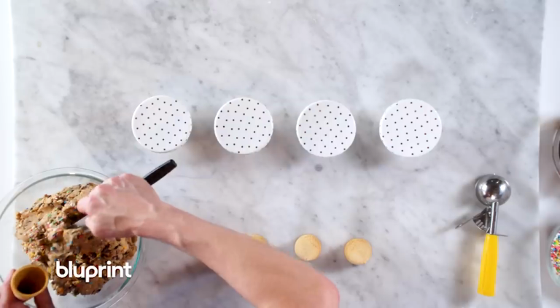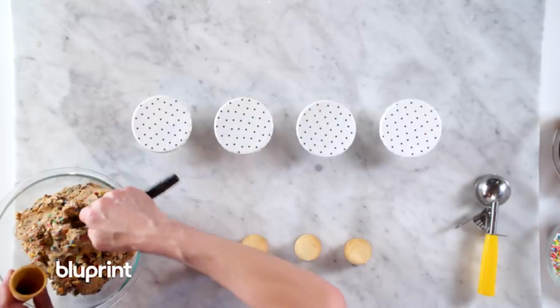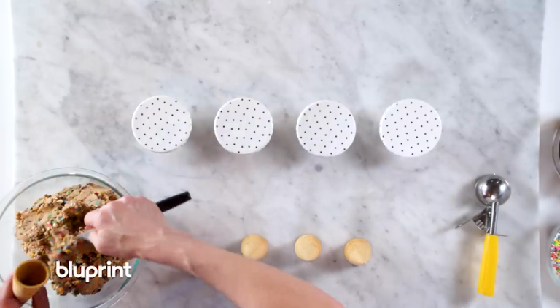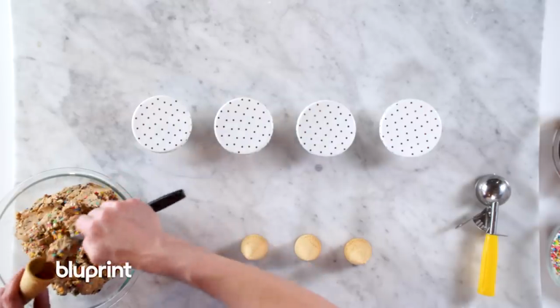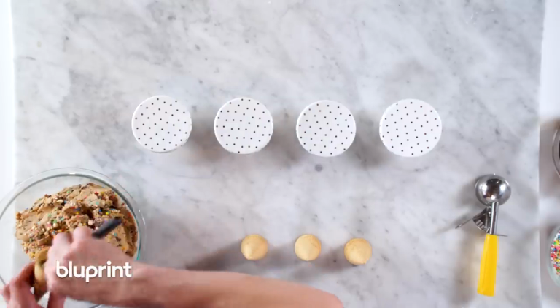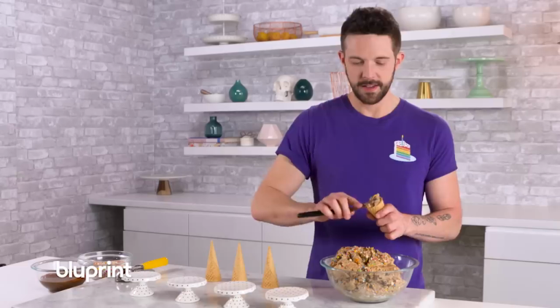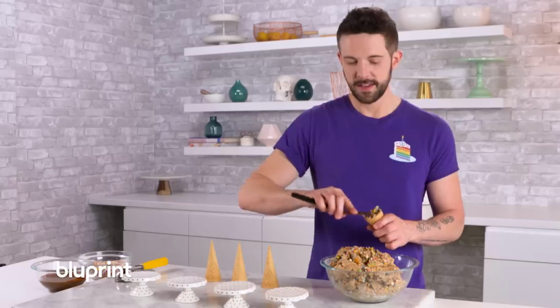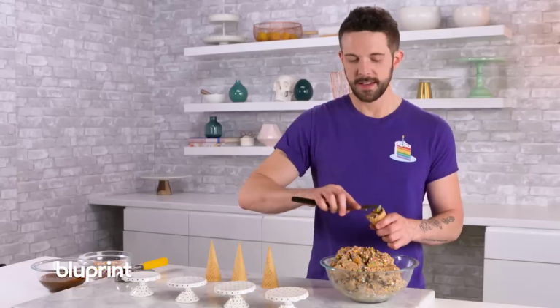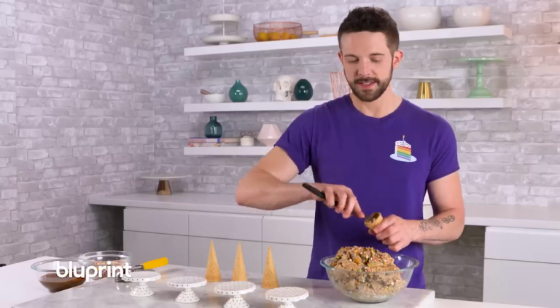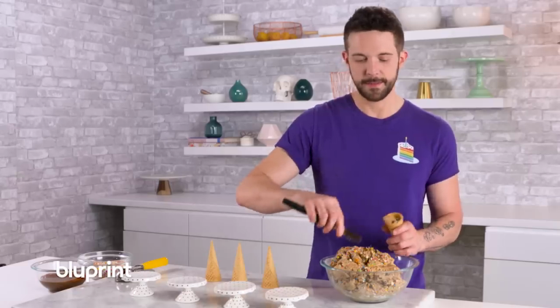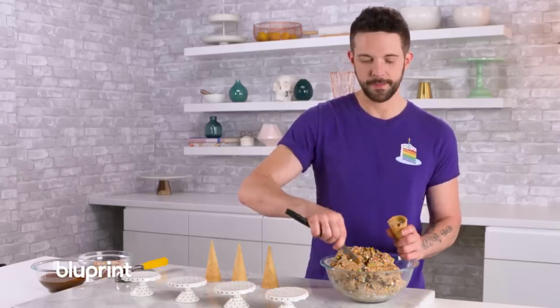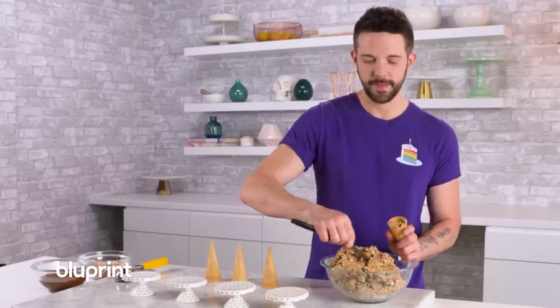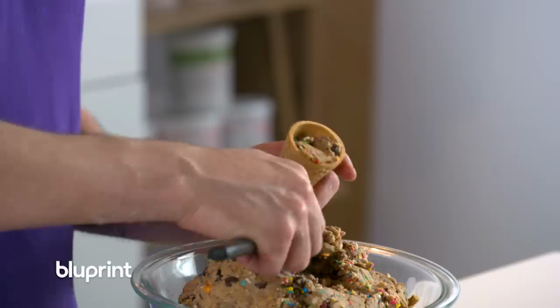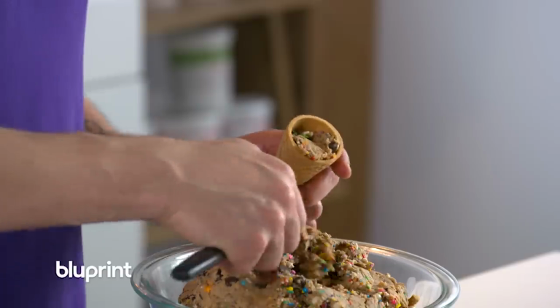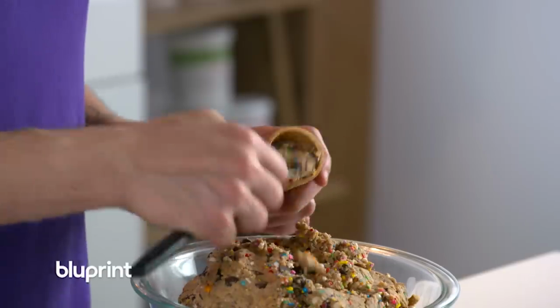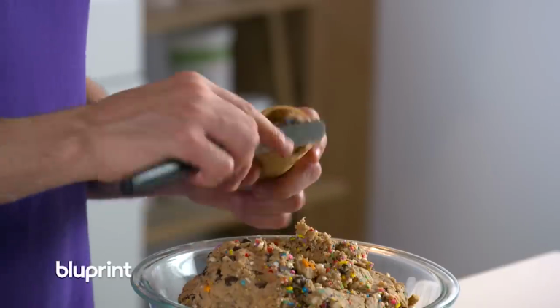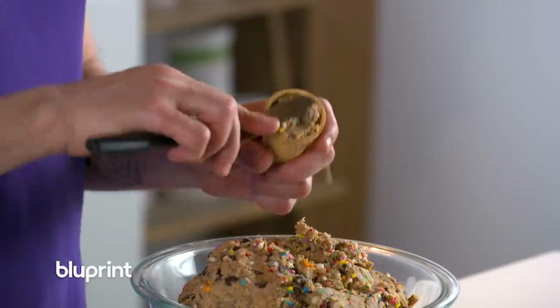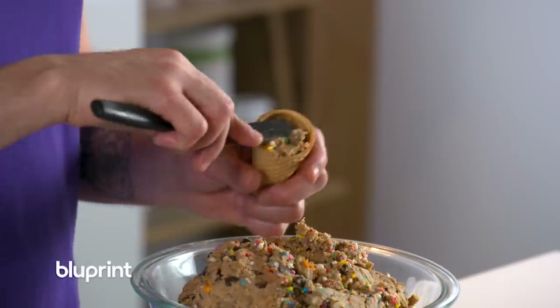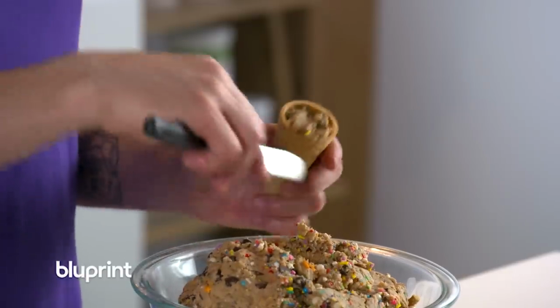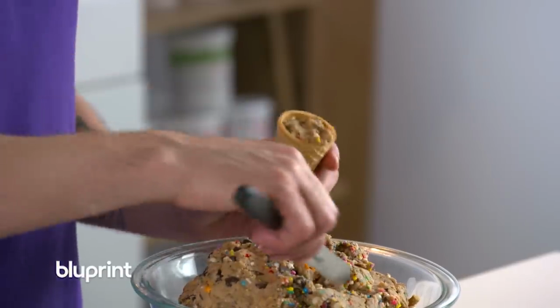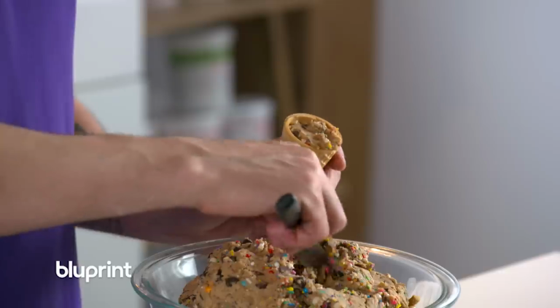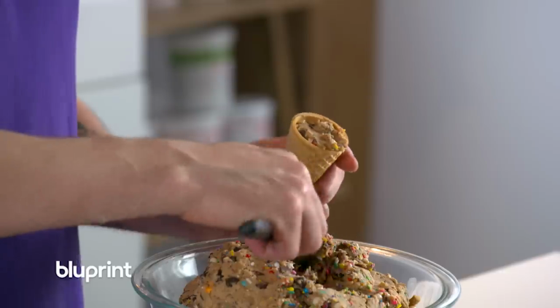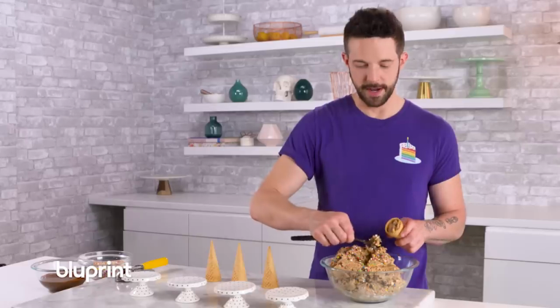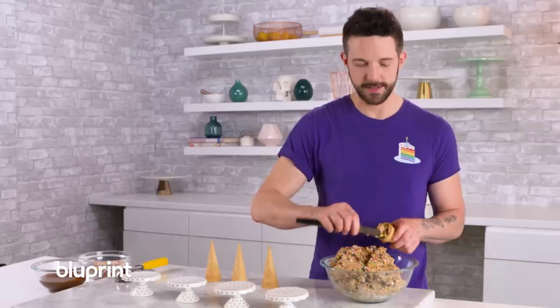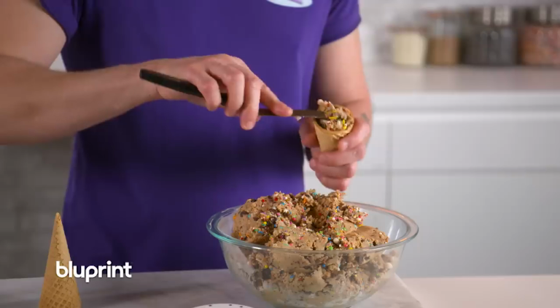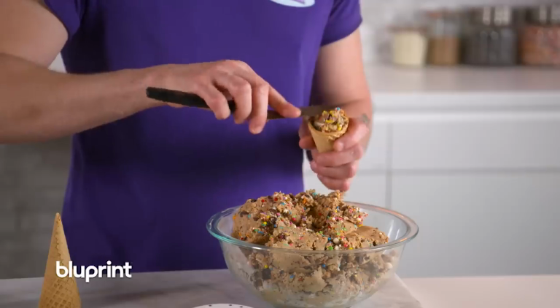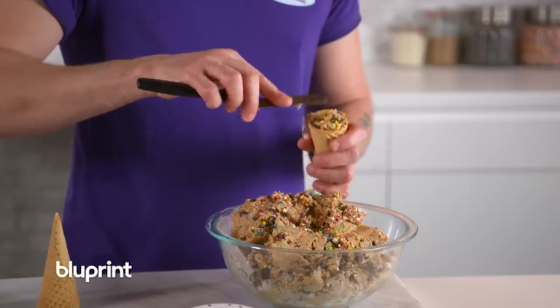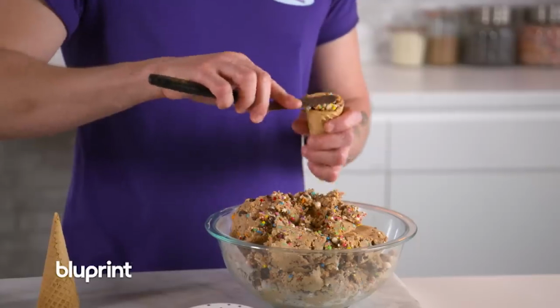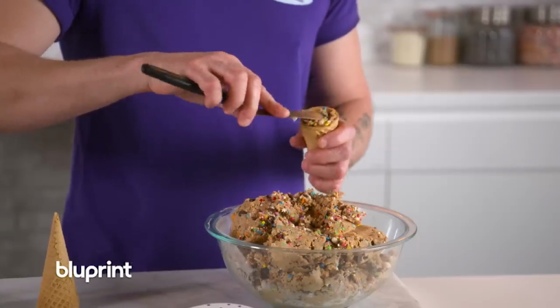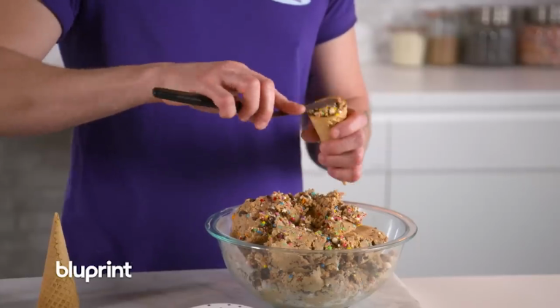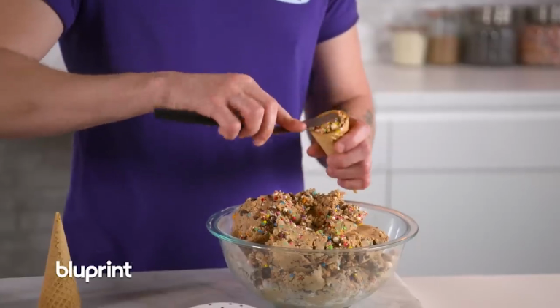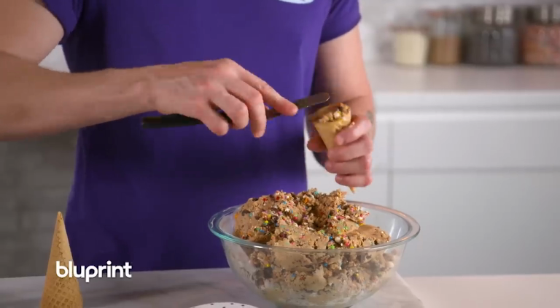The reason this is safe to eat is because it doesn't have eggs in it and uses heat-treated flour. There are no raw ingredients.